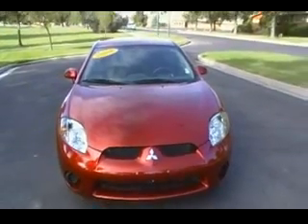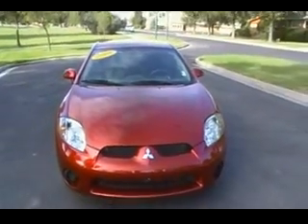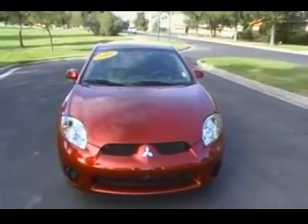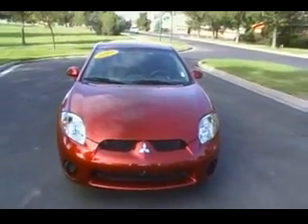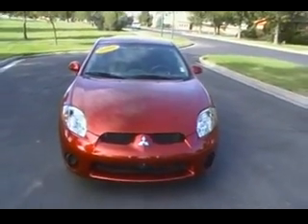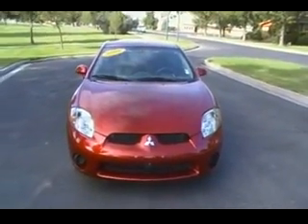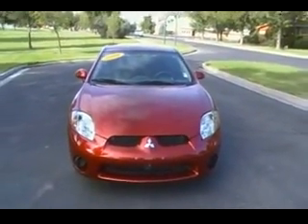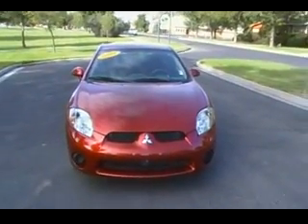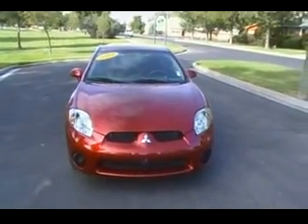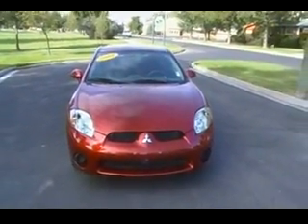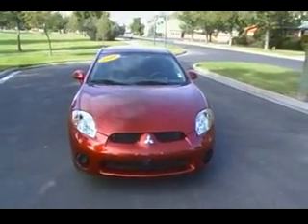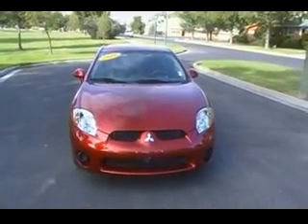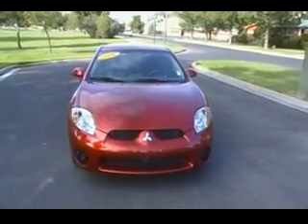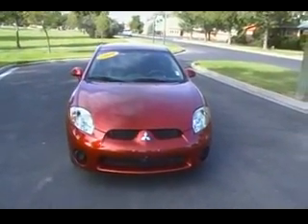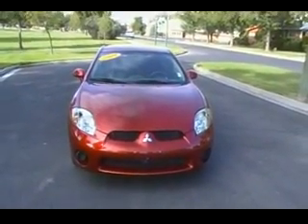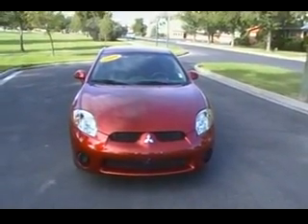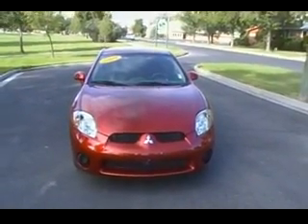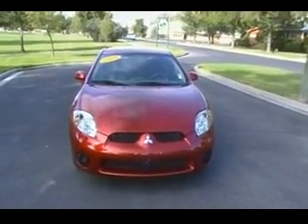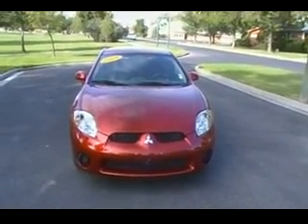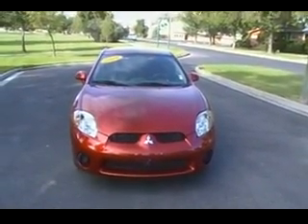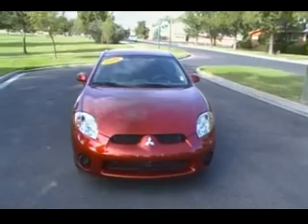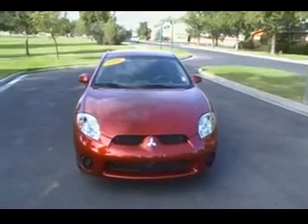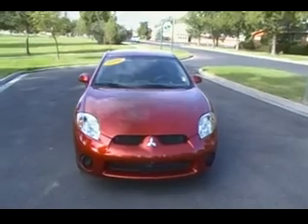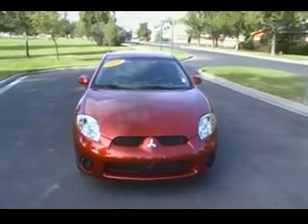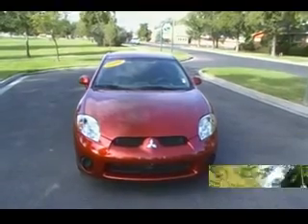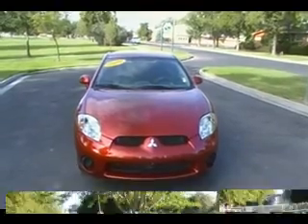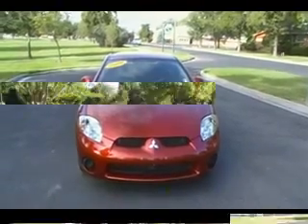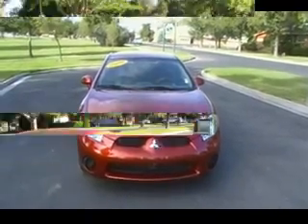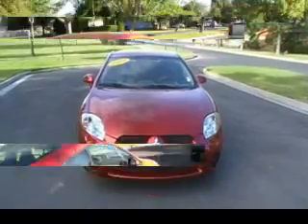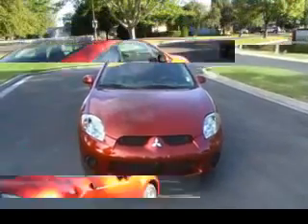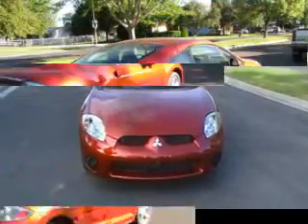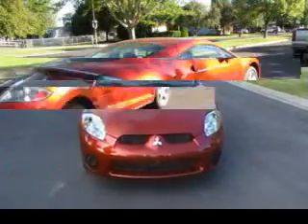Remember, Modern Classic Motors is home of the 48-hour worry-free guarantee, and it really is the most fun you'll have buying a car.